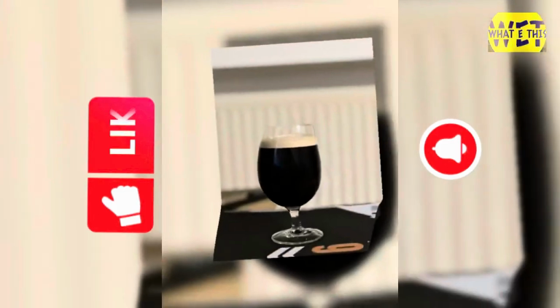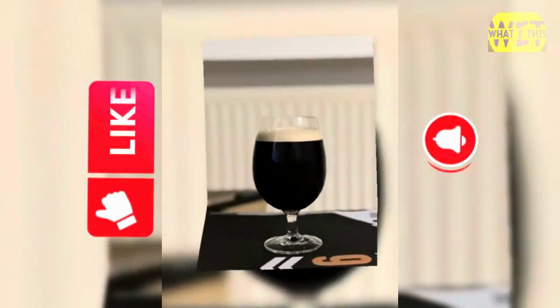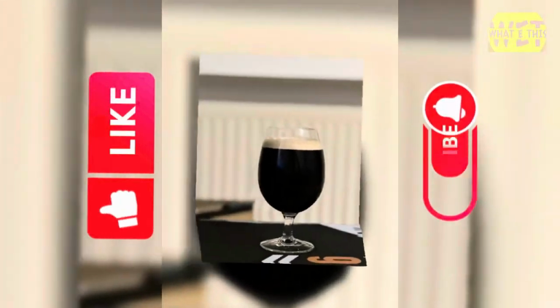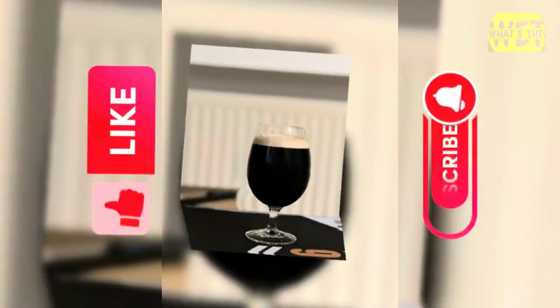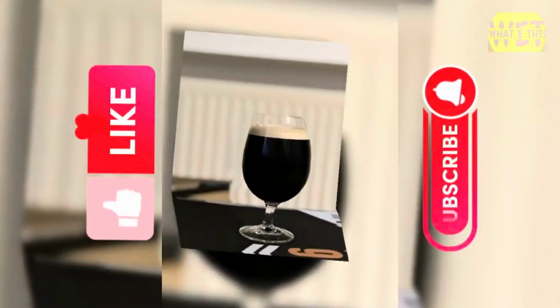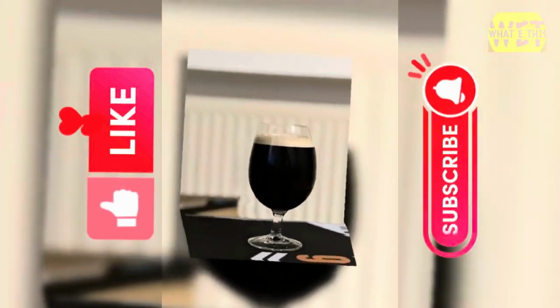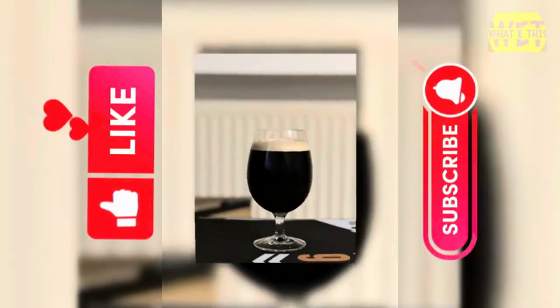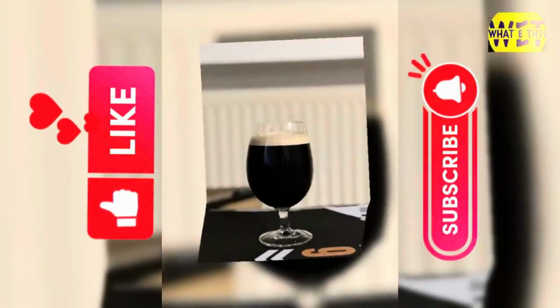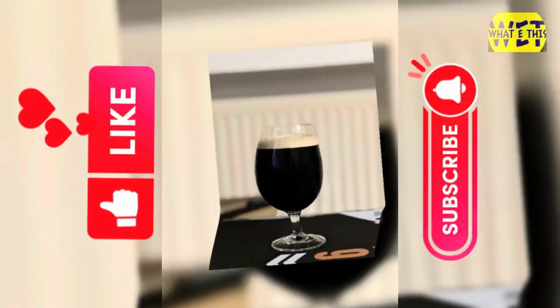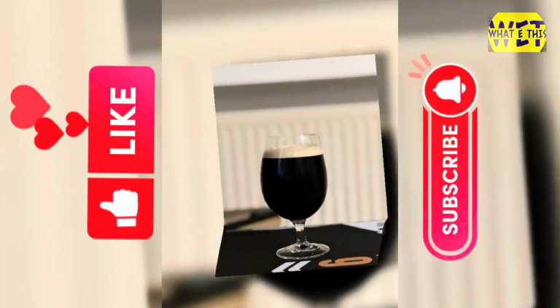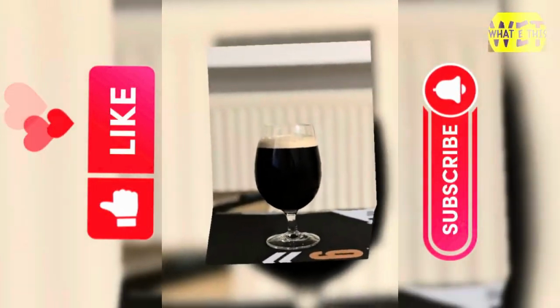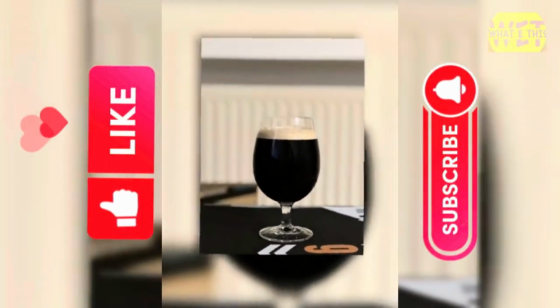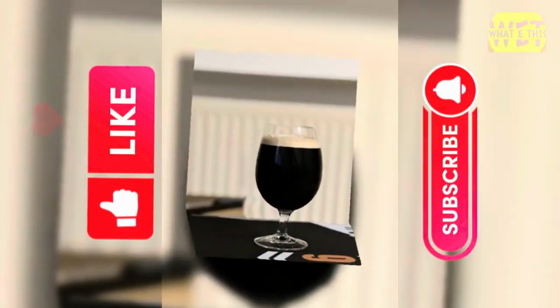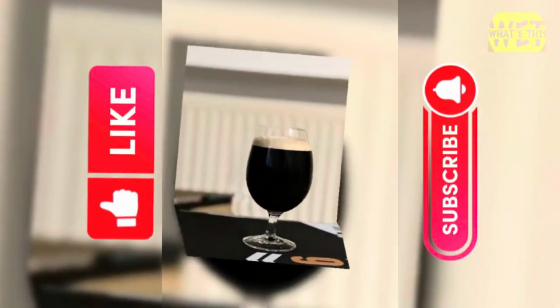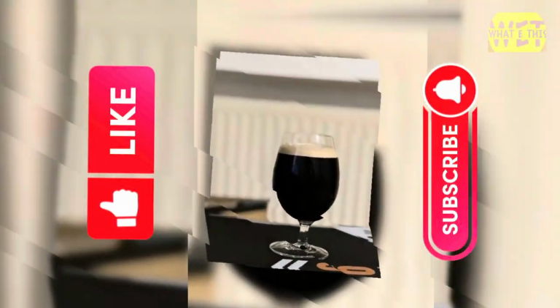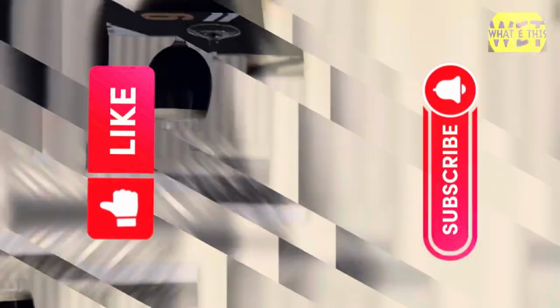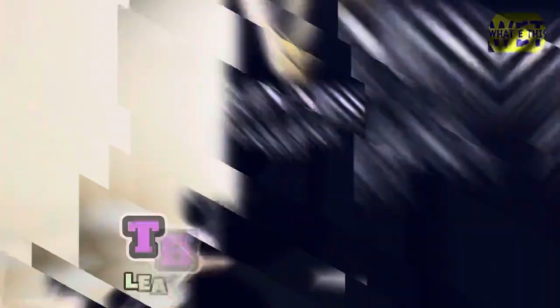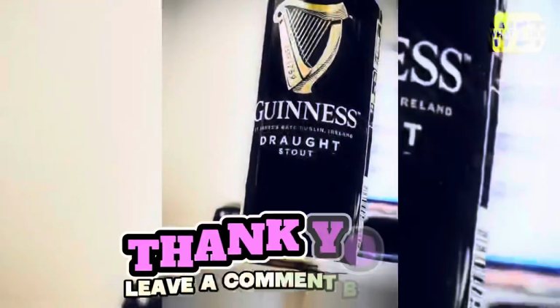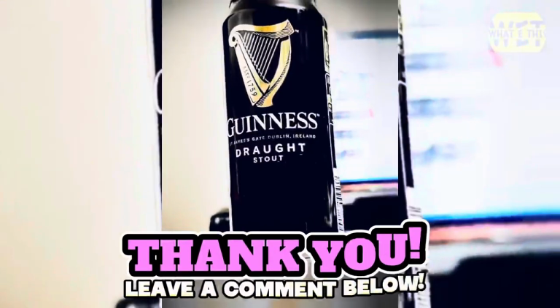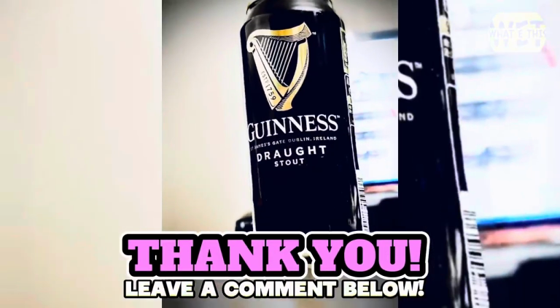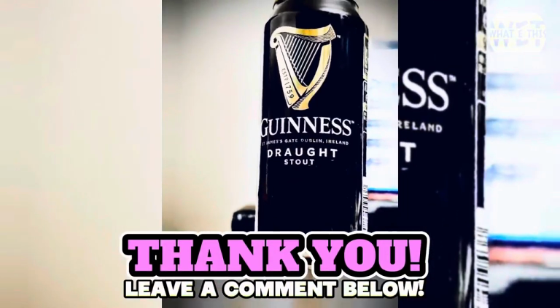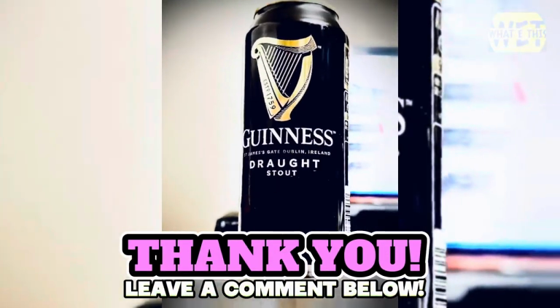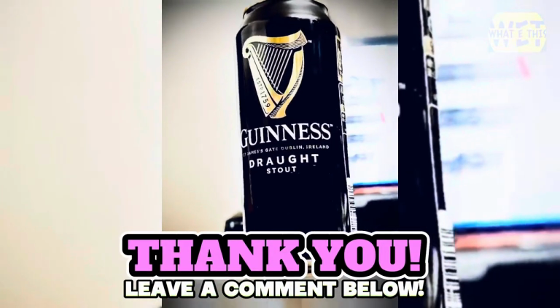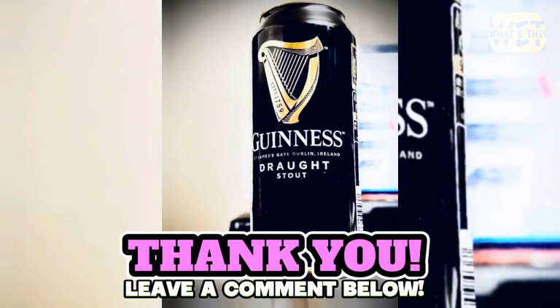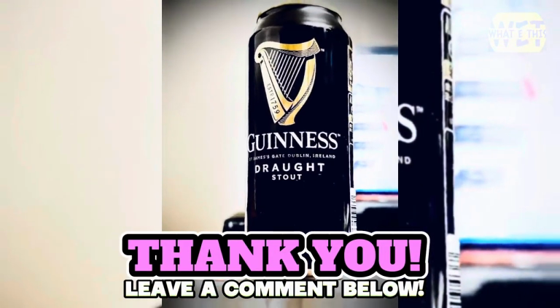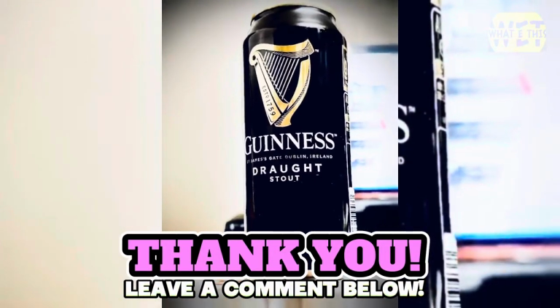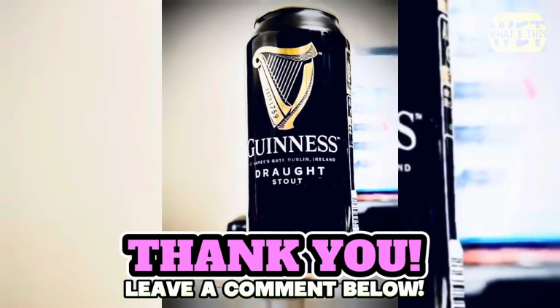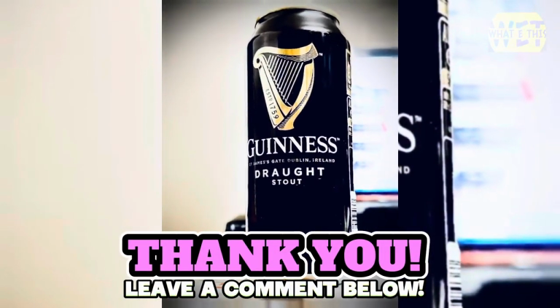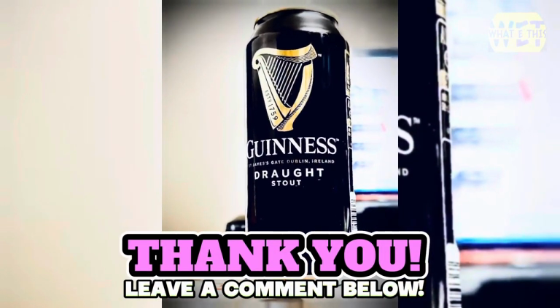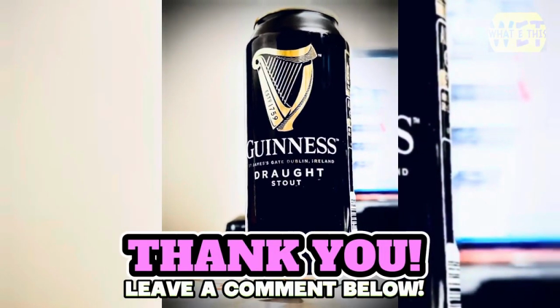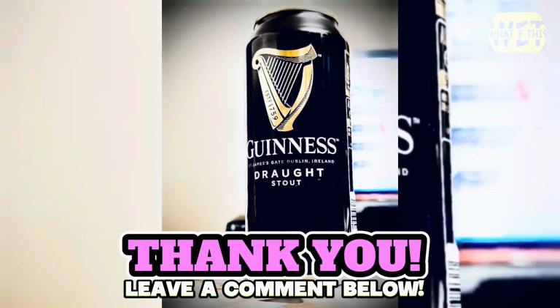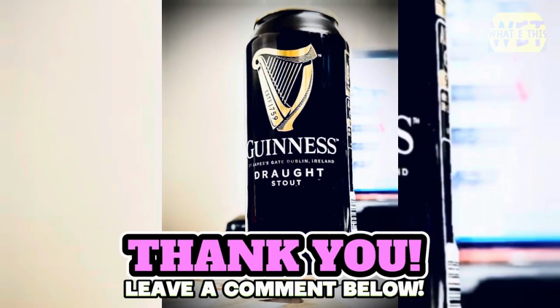Thanks for watching the video. If you like it, comment and subscribe to our channel. See you in the next video. Bye!